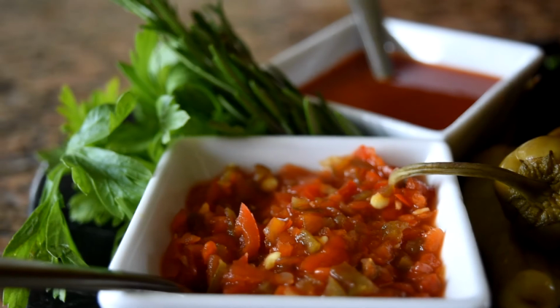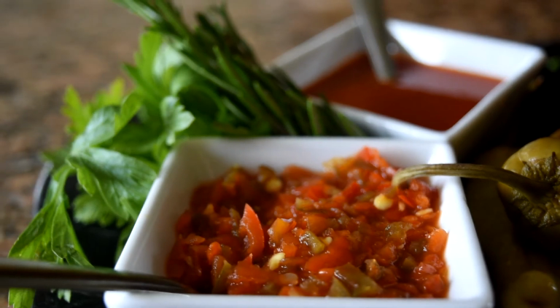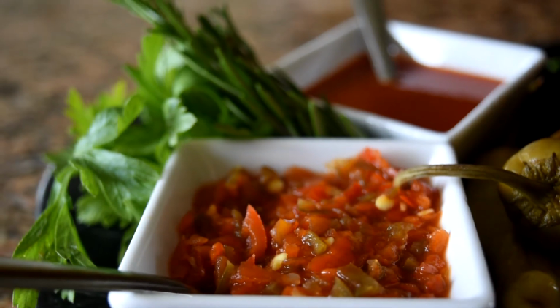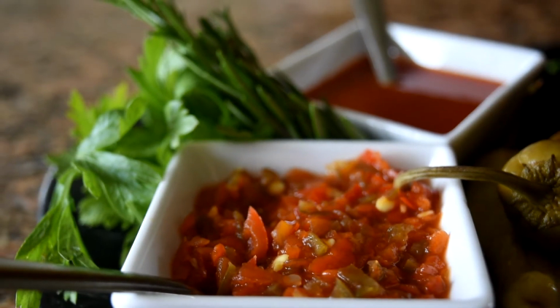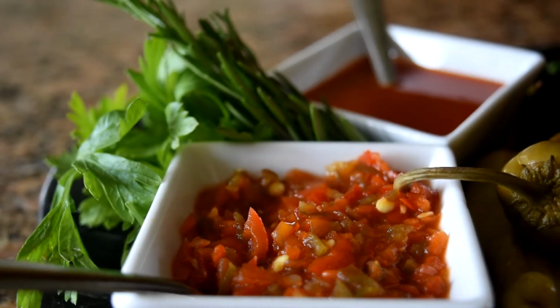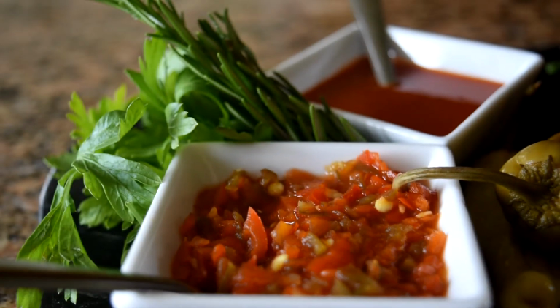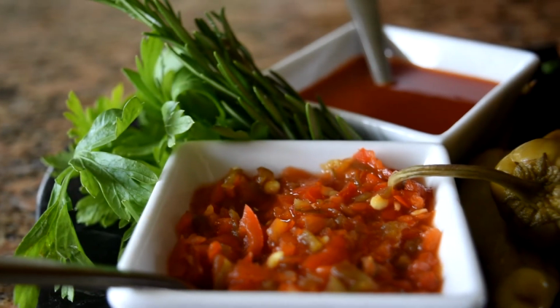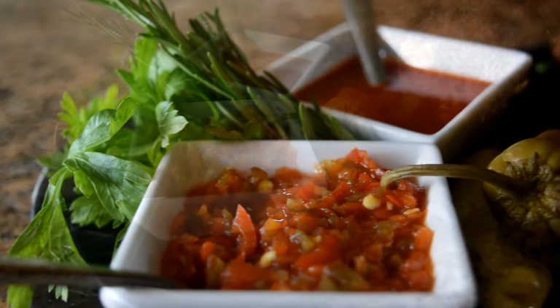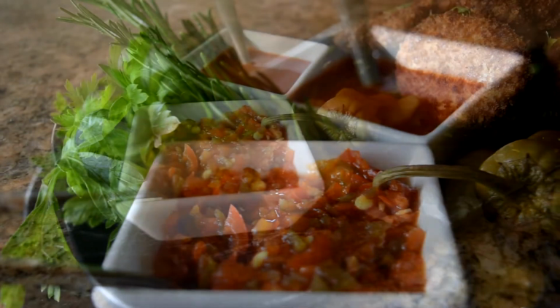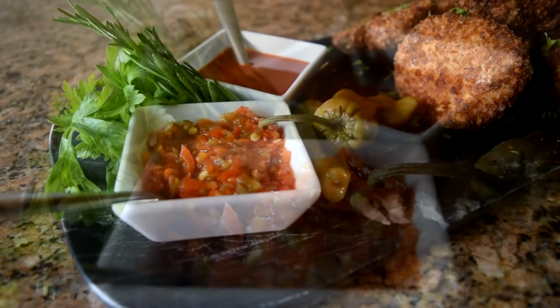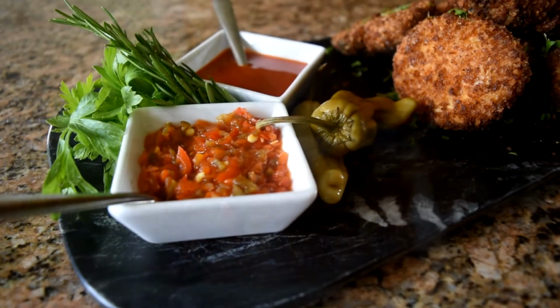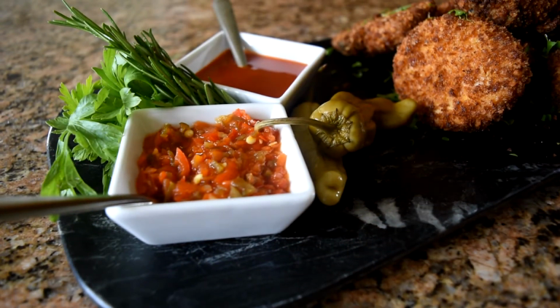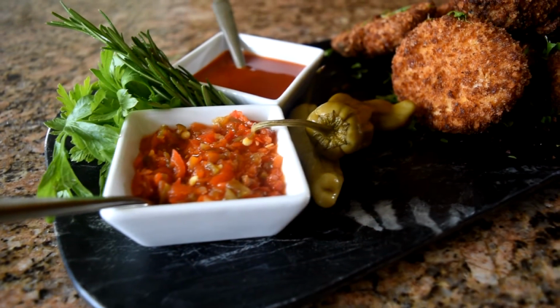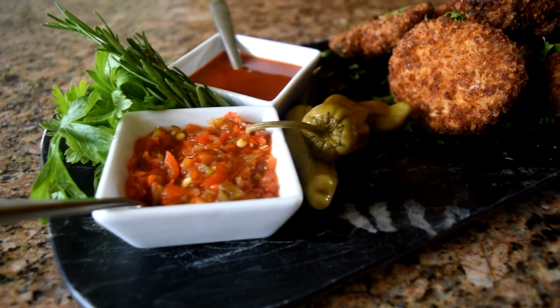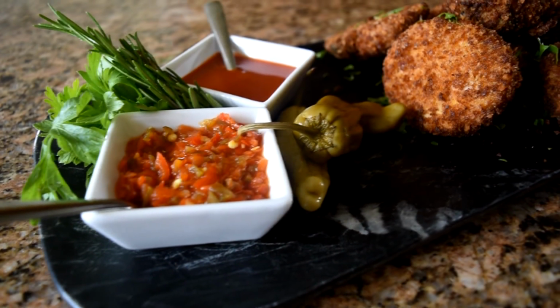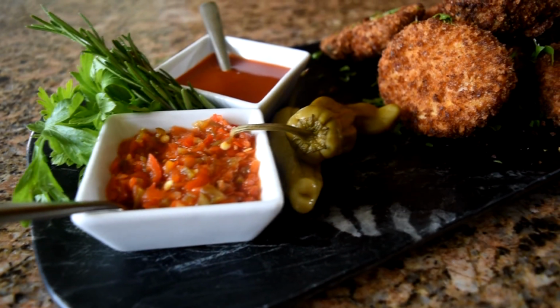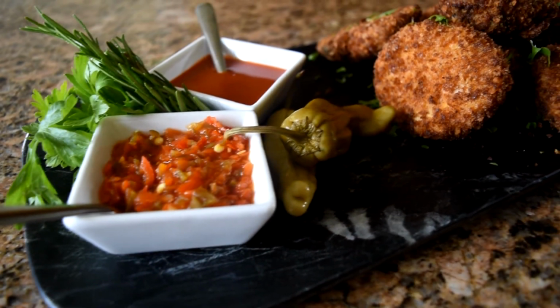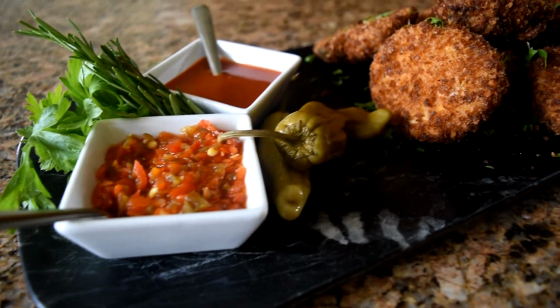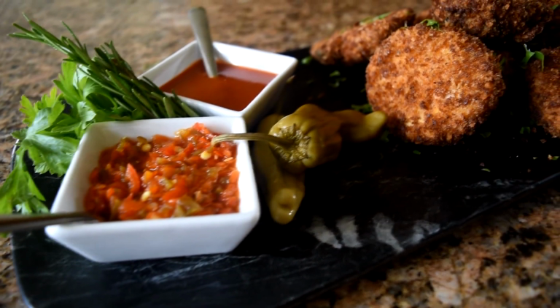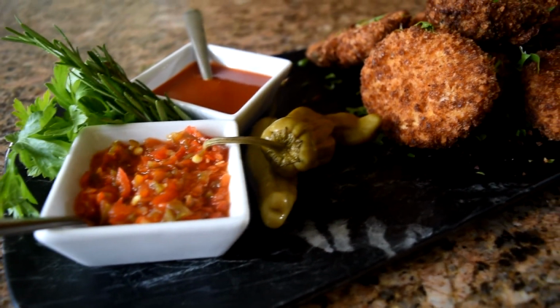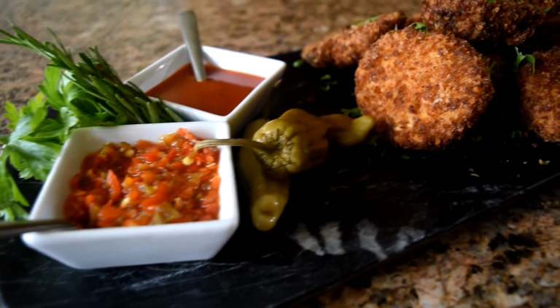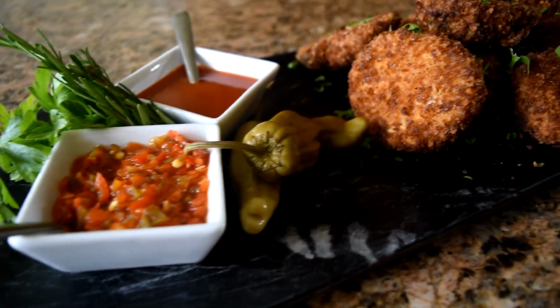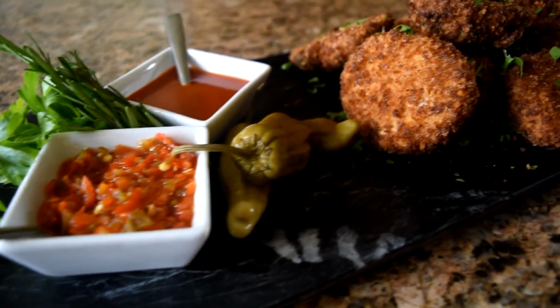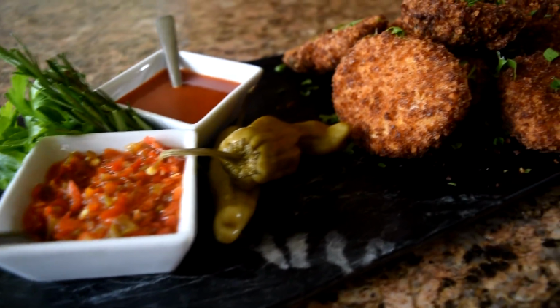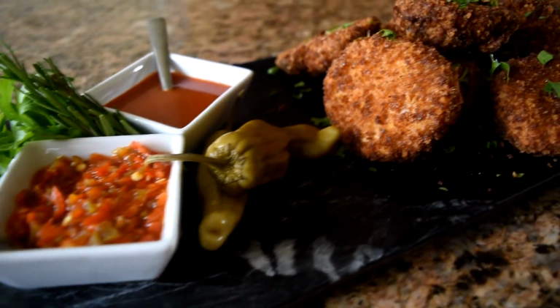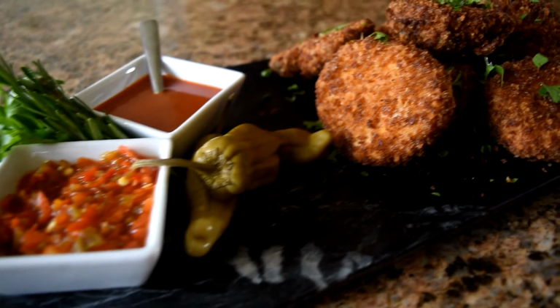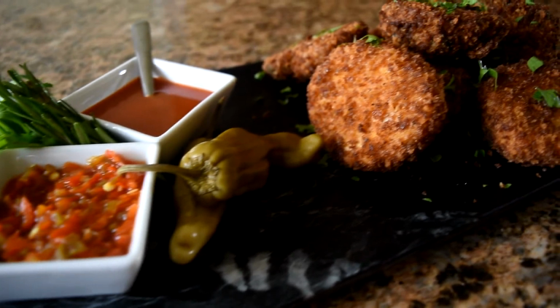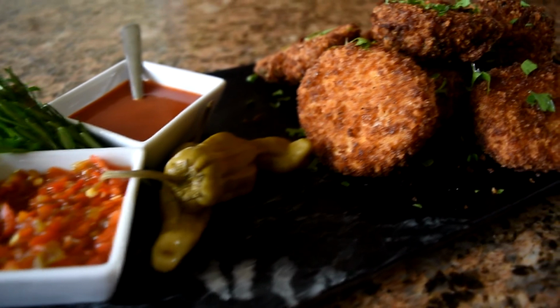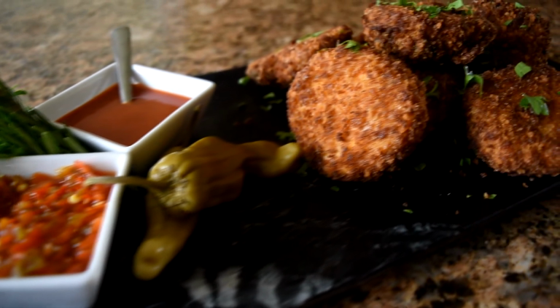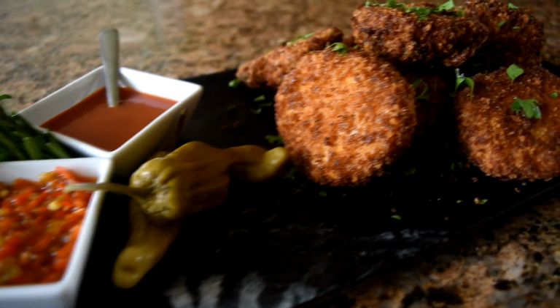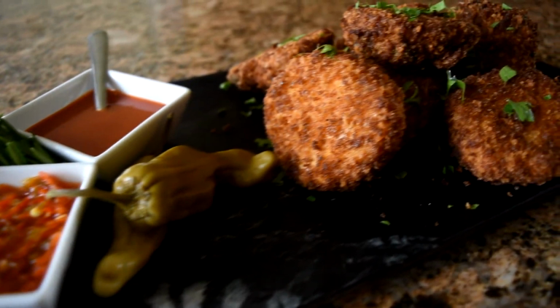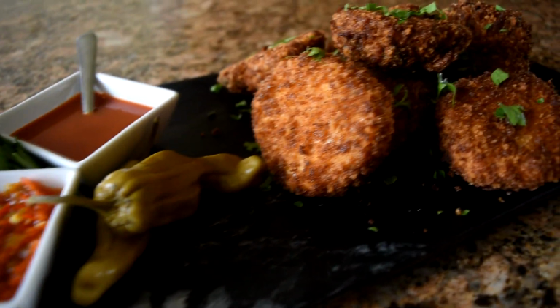If you like this recipe, leave a like and share the video, and if there's anything specific you want to see me make, leave it in the comments below.